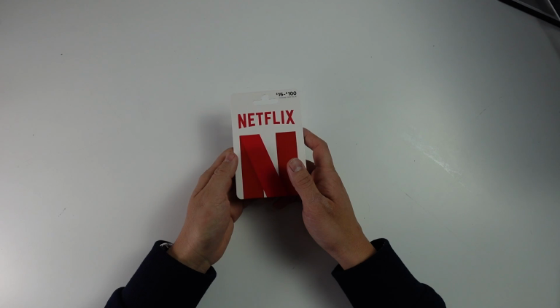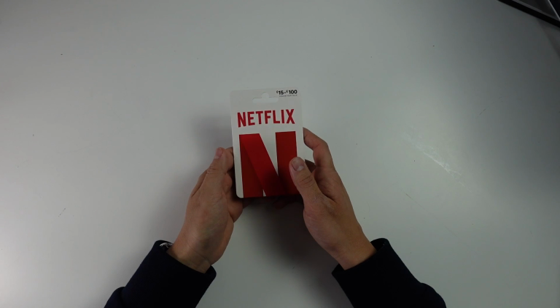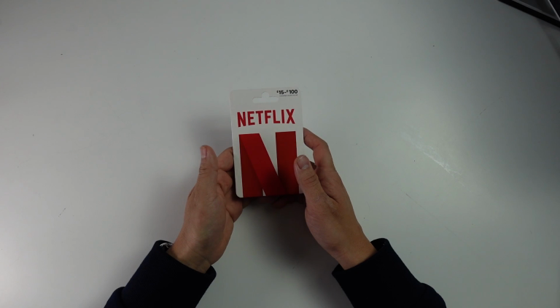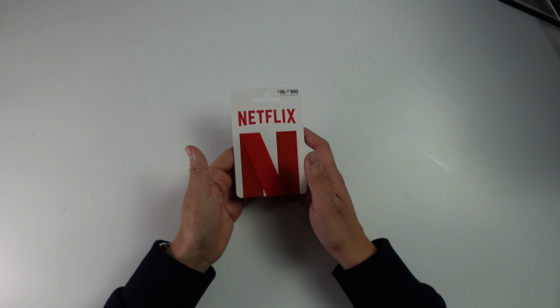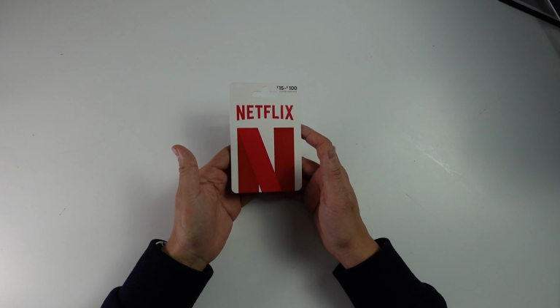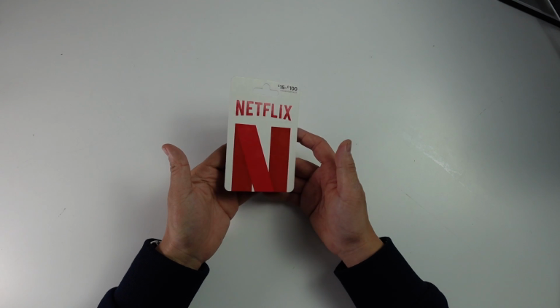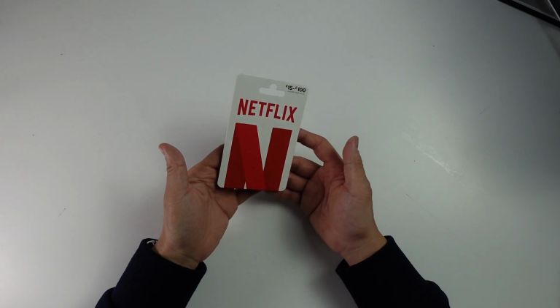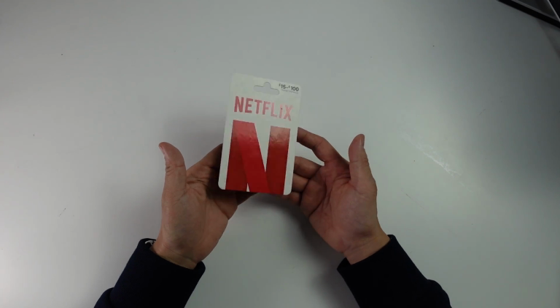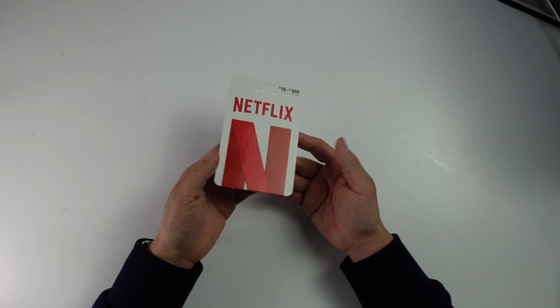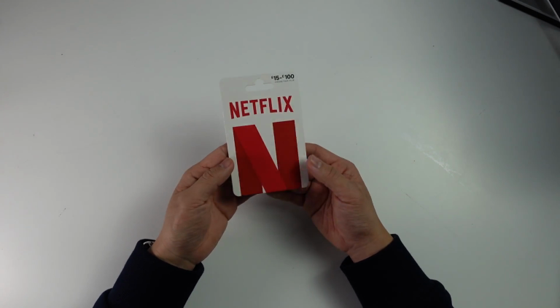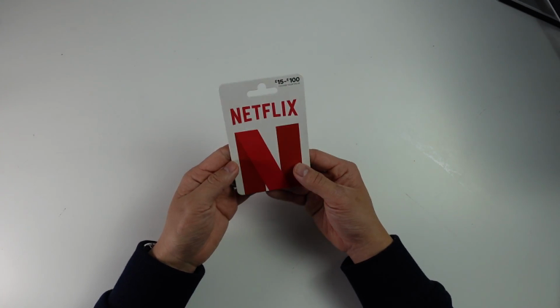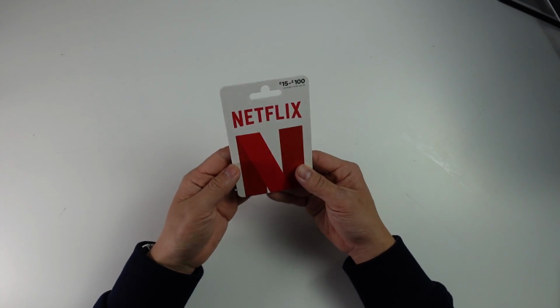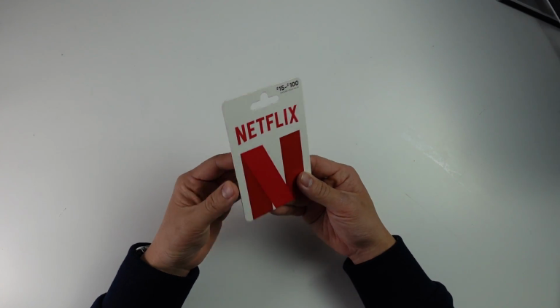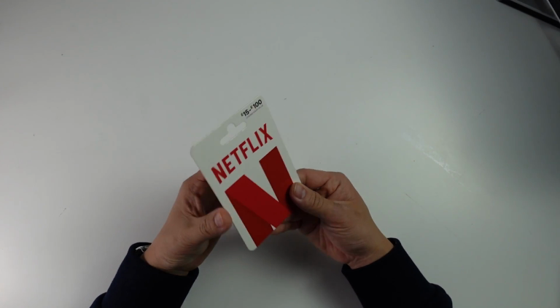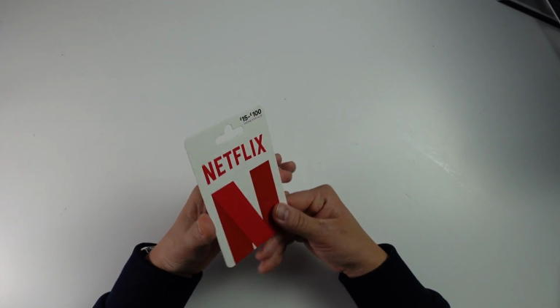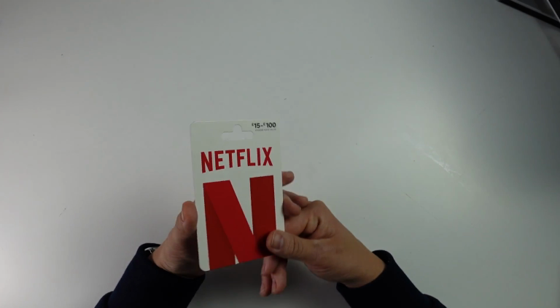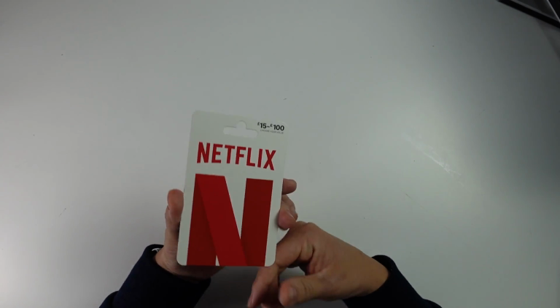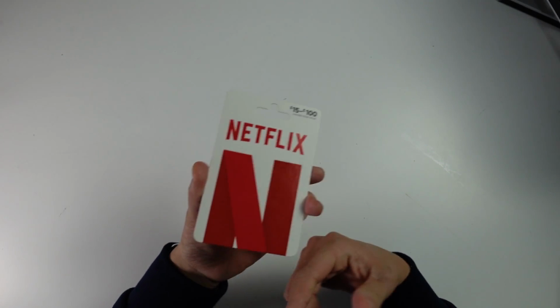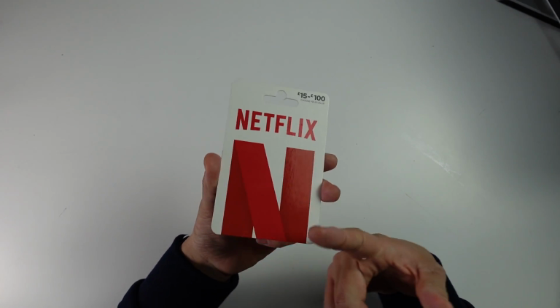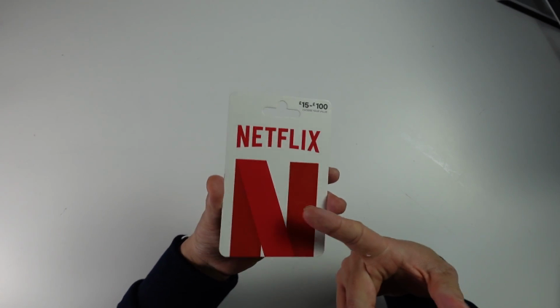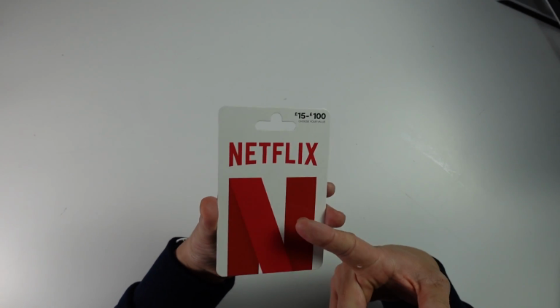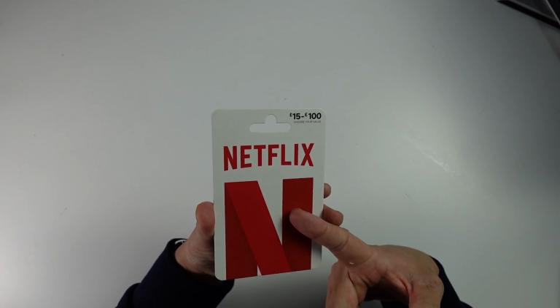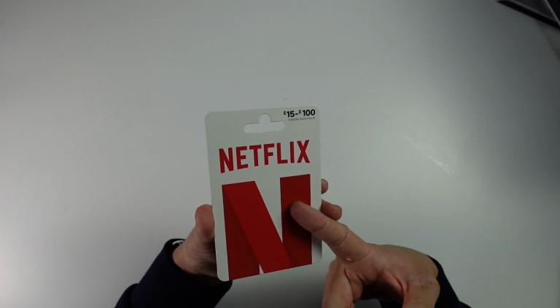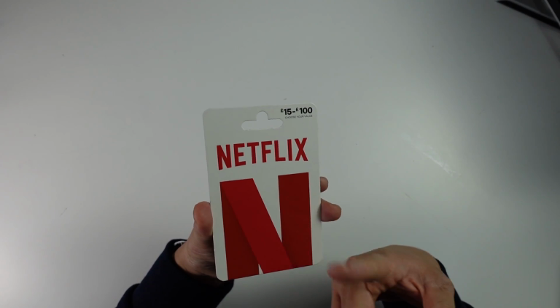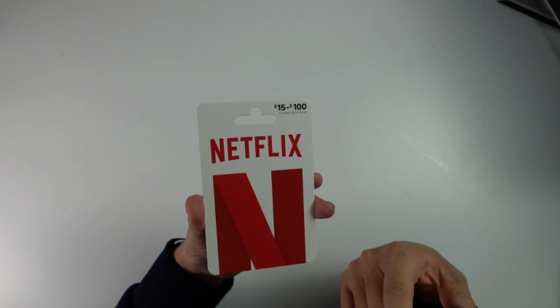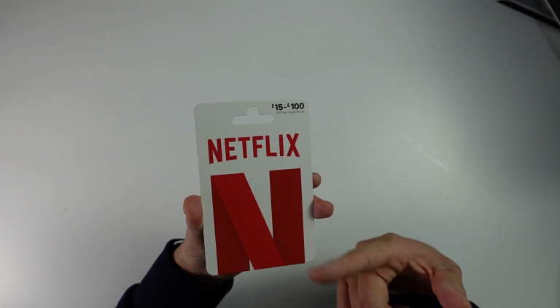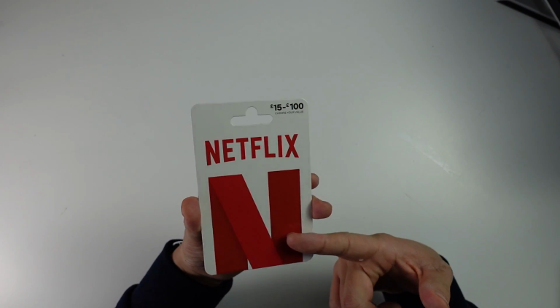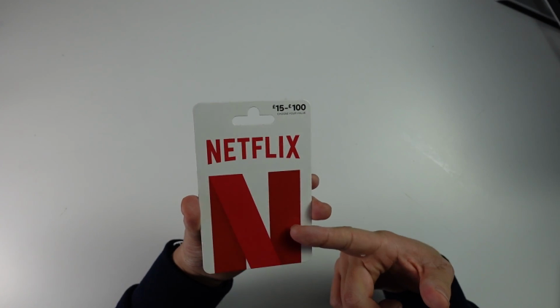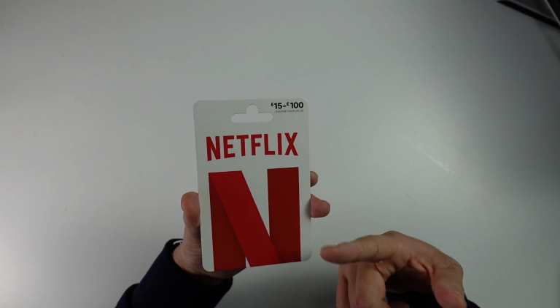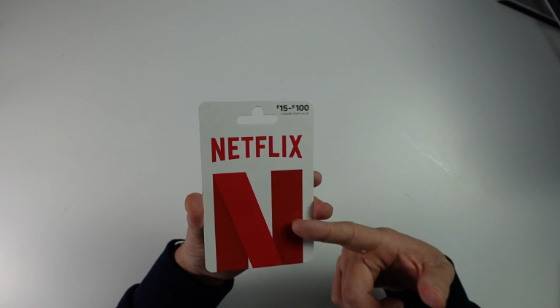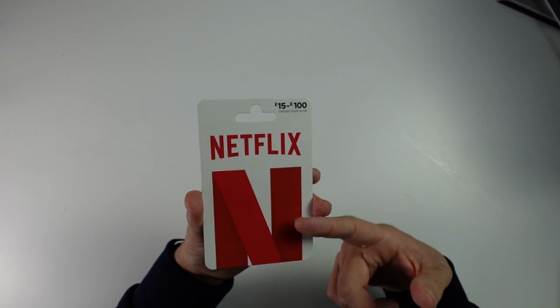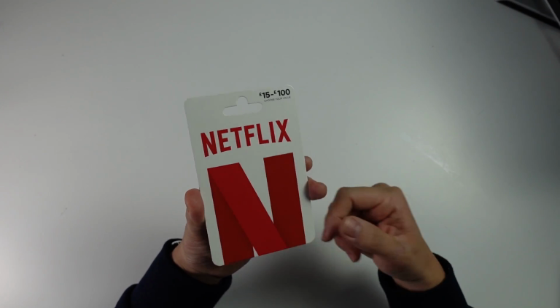Hey everyone, this is Andrew Tsai. Welcome to my YouTube channel. Today I'm going to show you how to redeem a Netflix gift card.